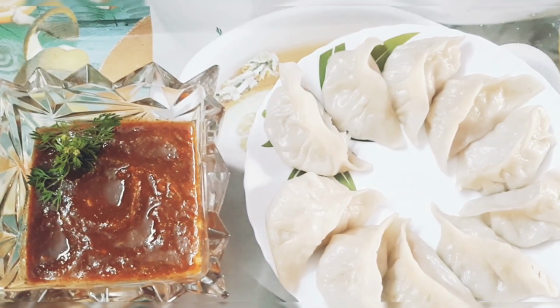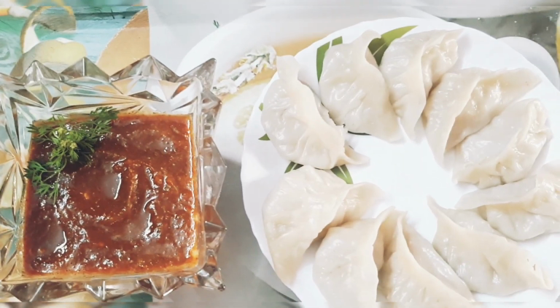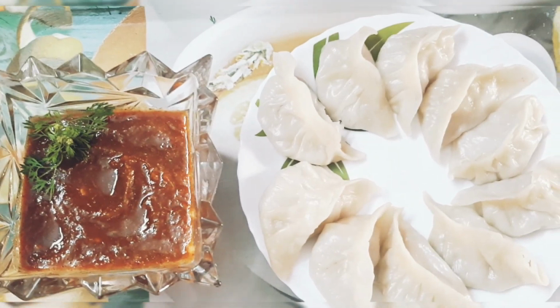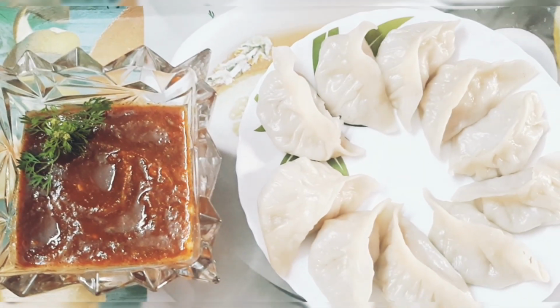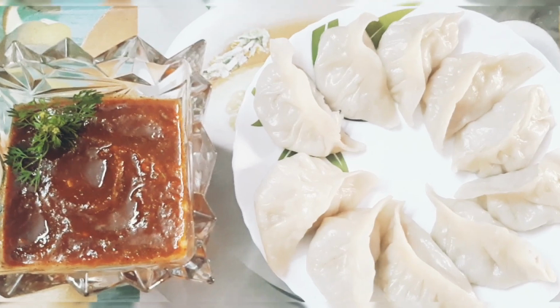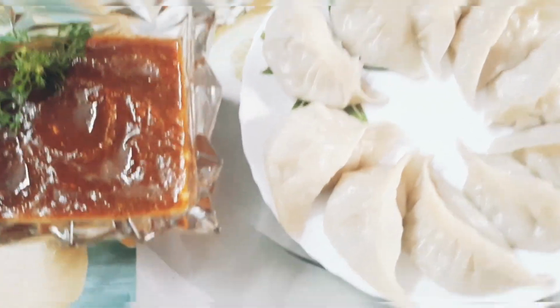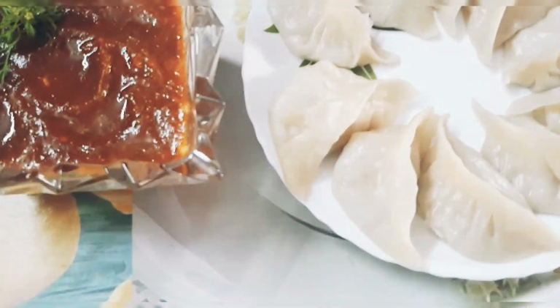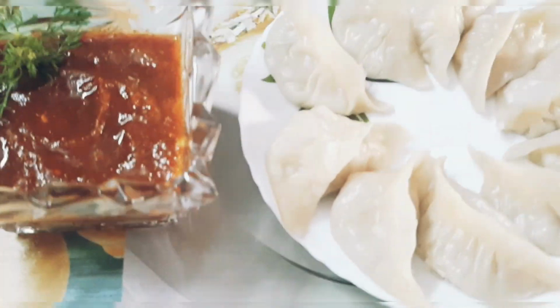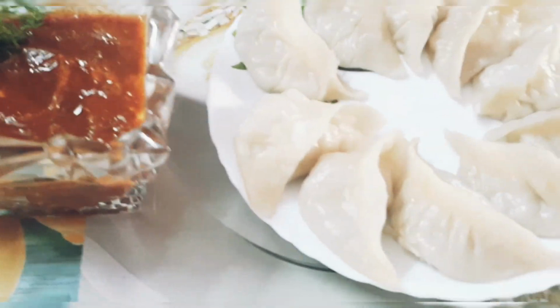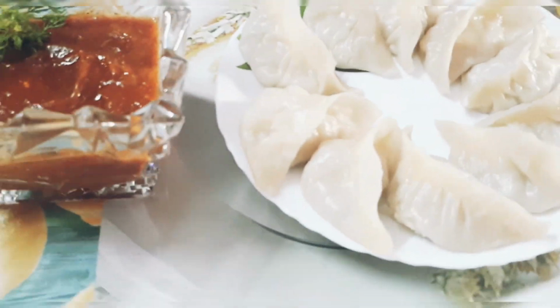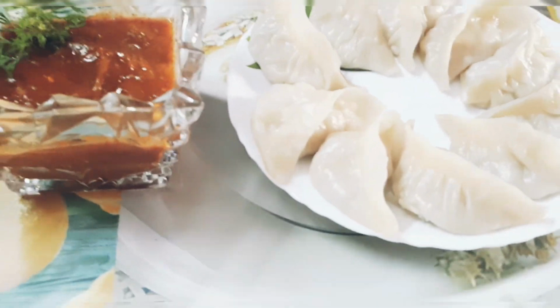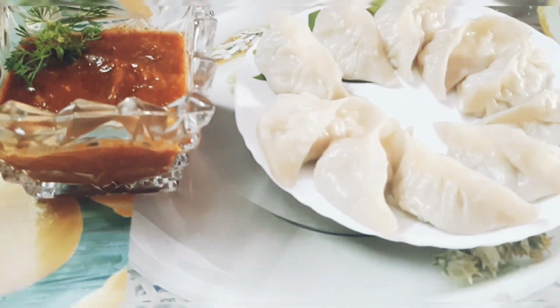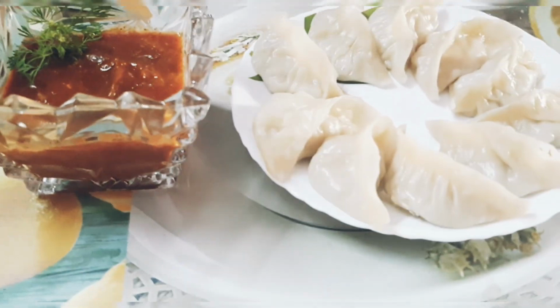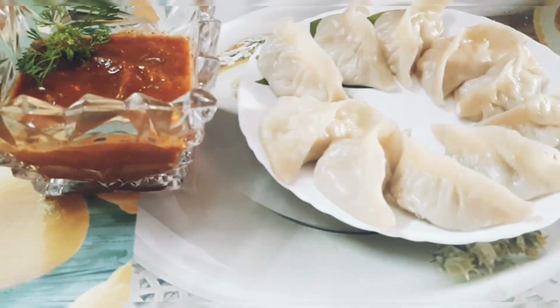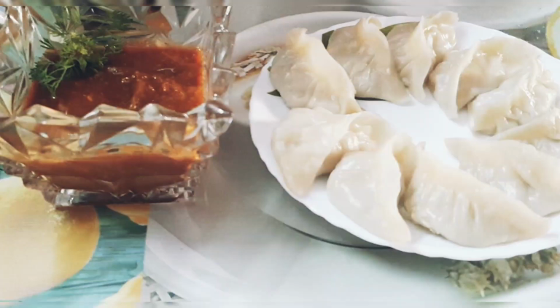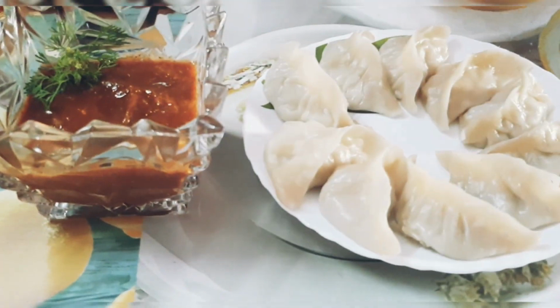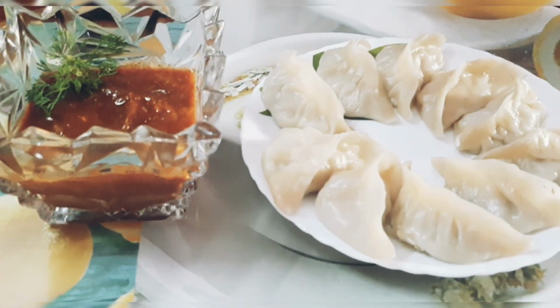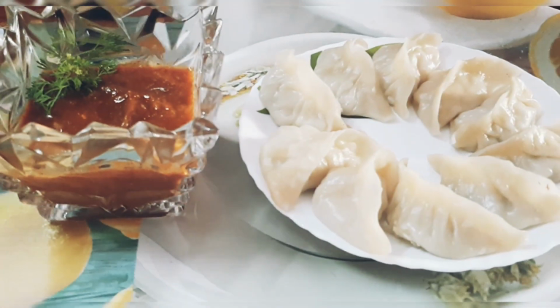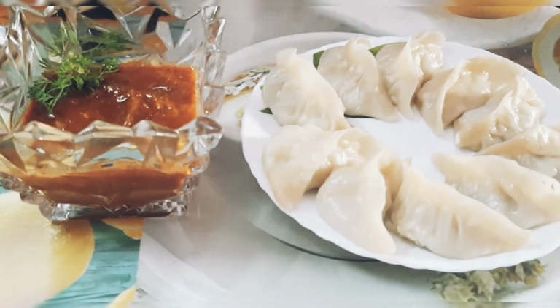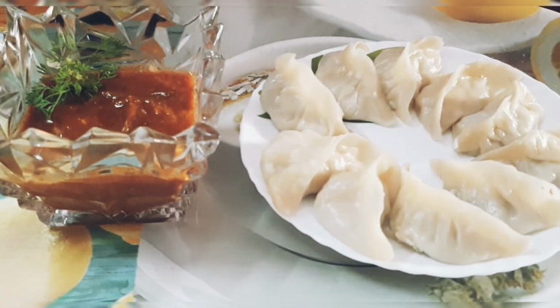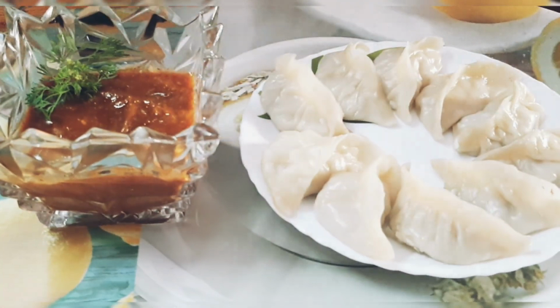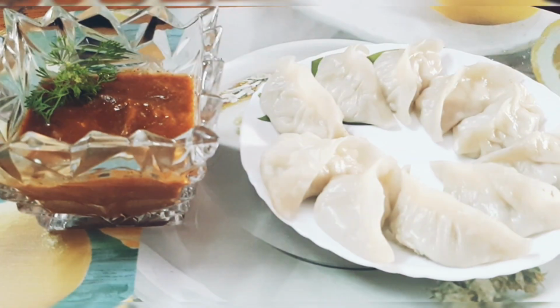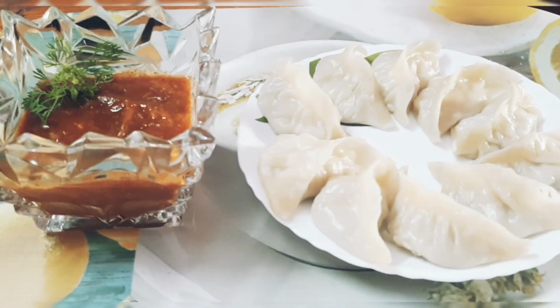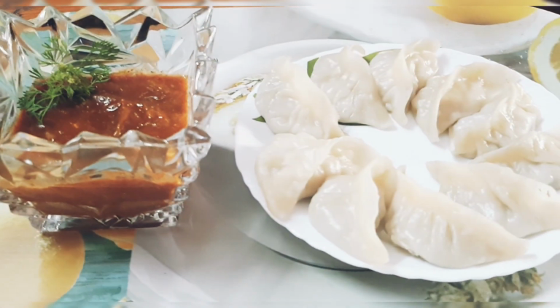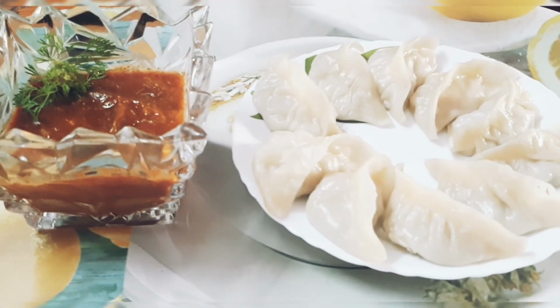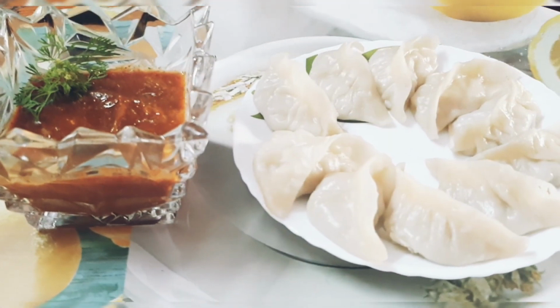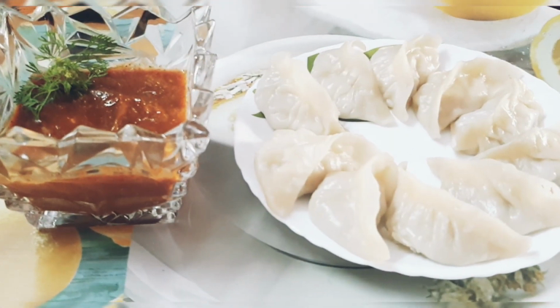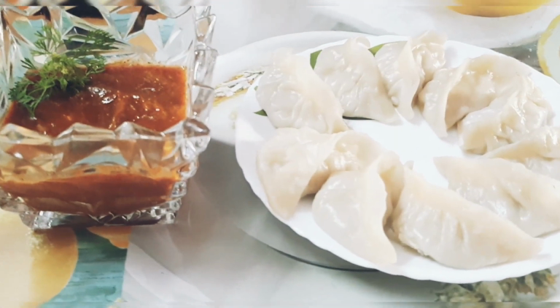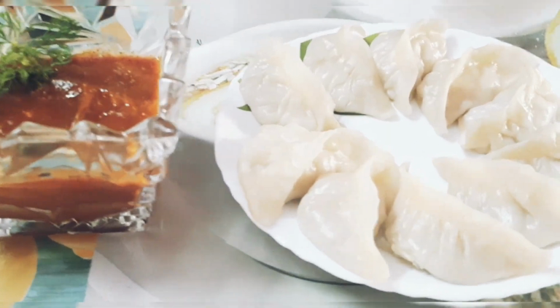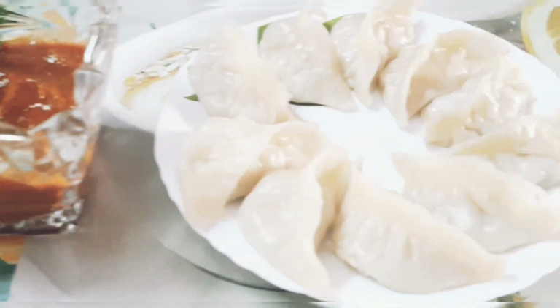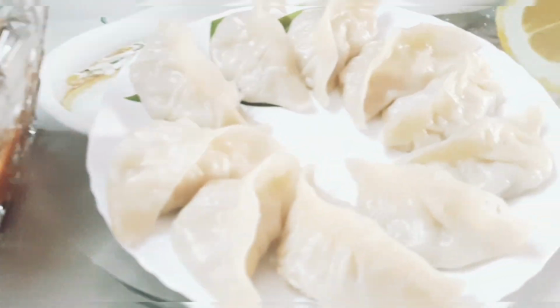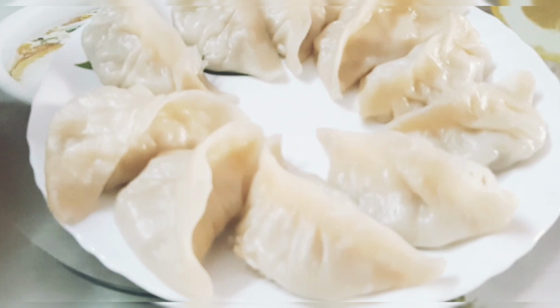The momos are ready to serve! Hope you liked my video — if you did, don't forget to subscribe!